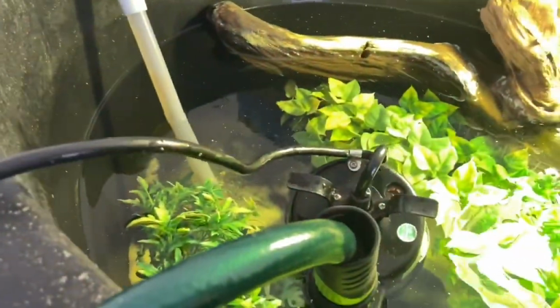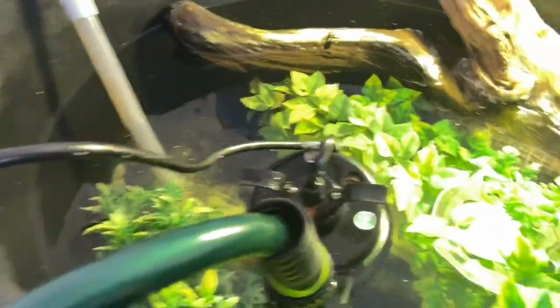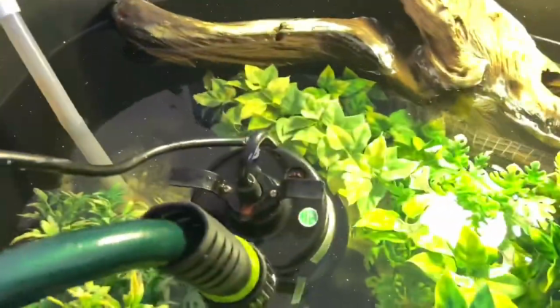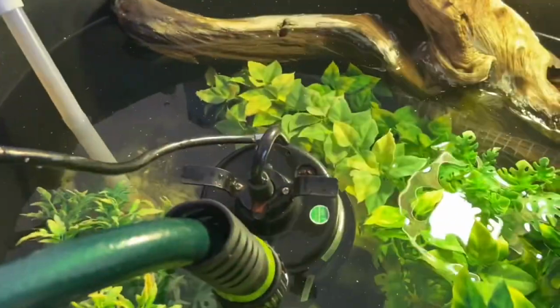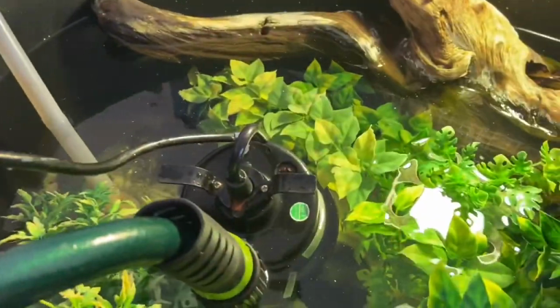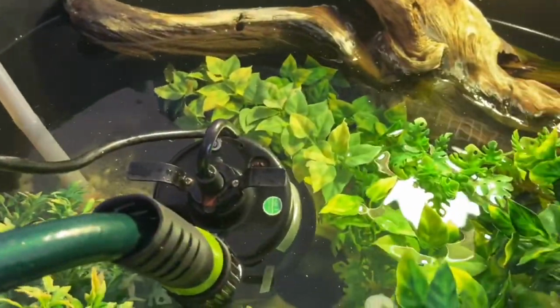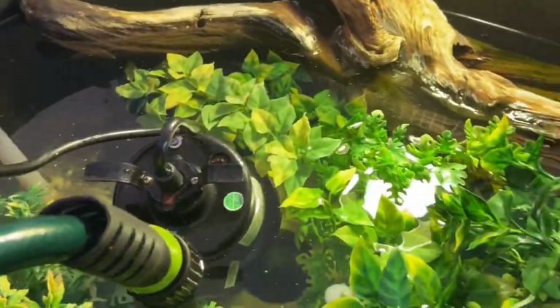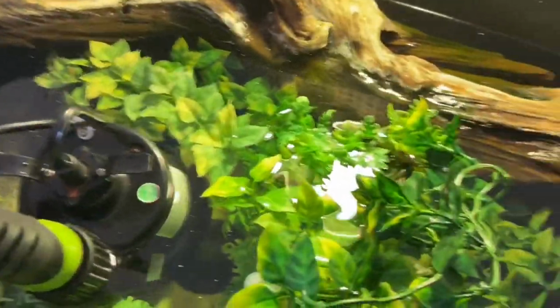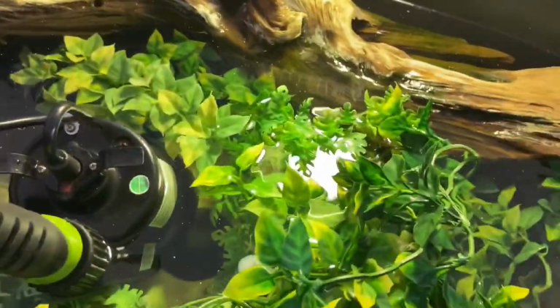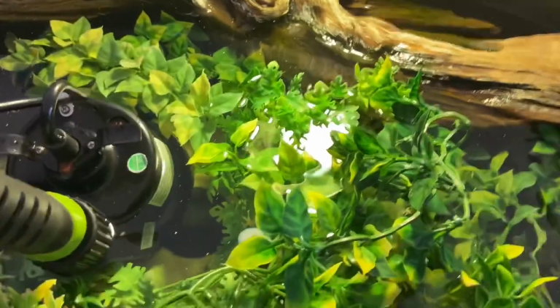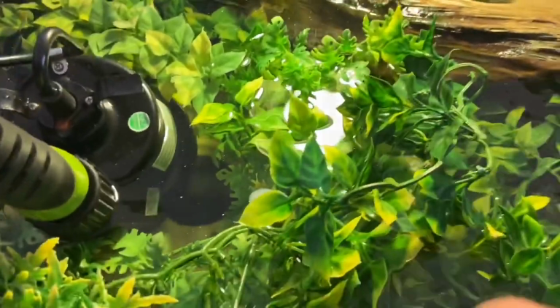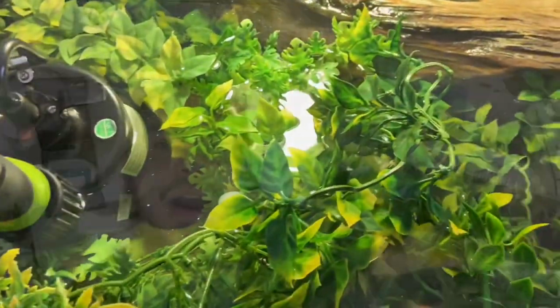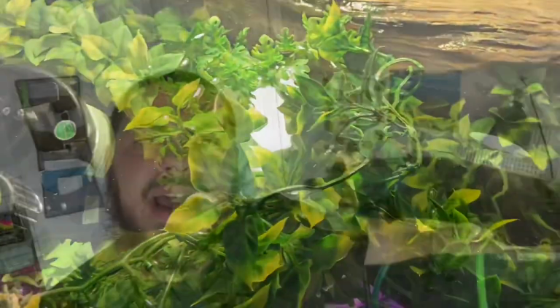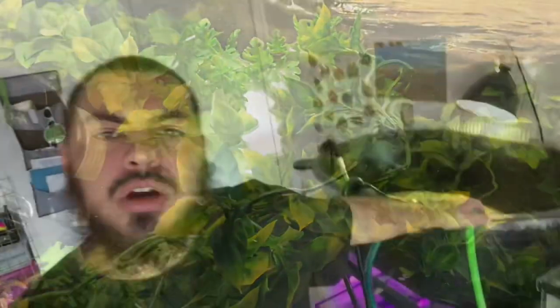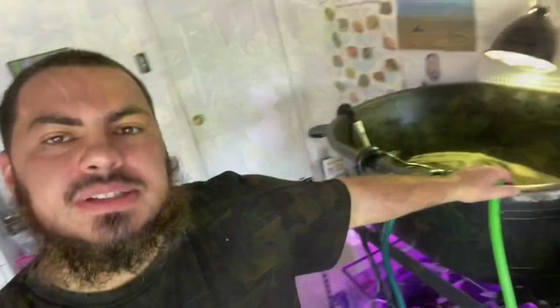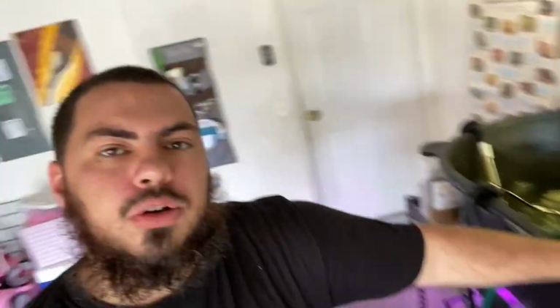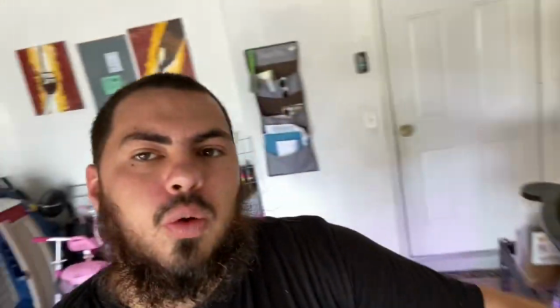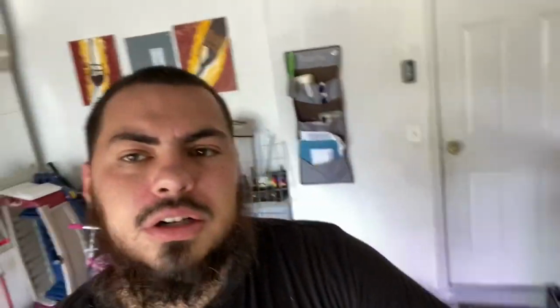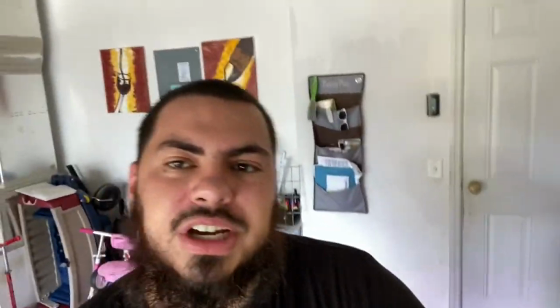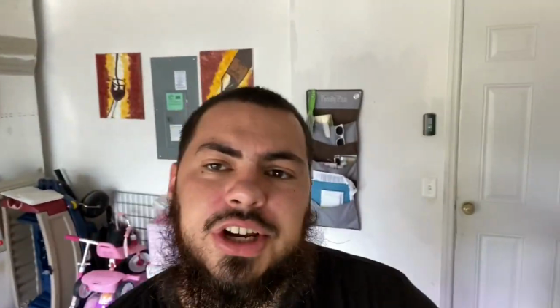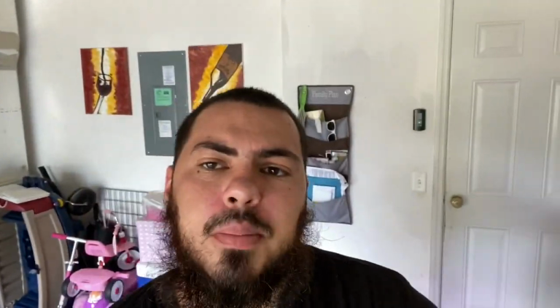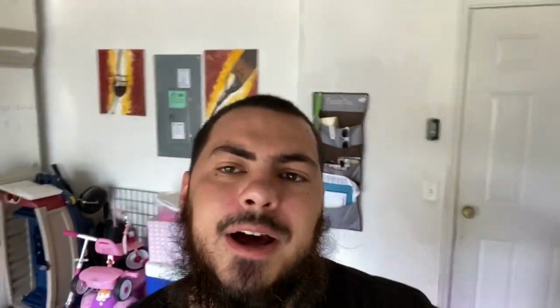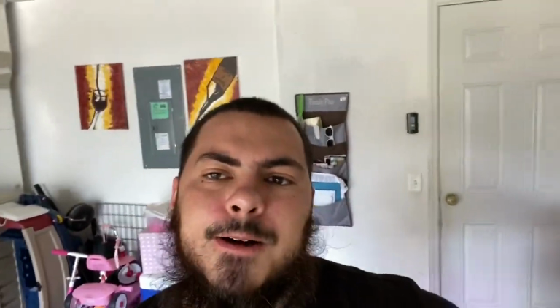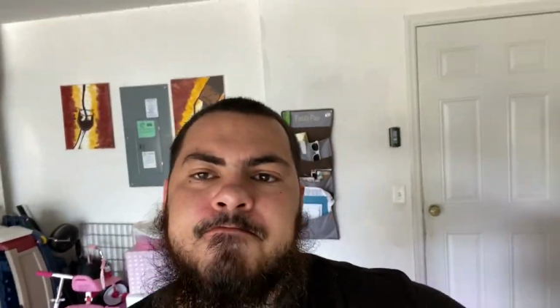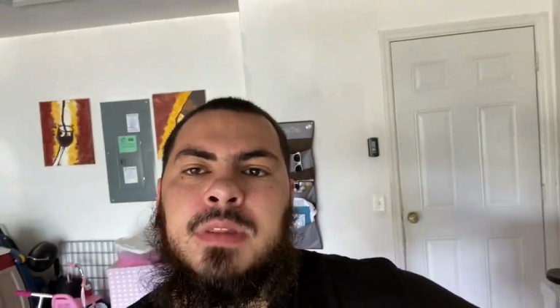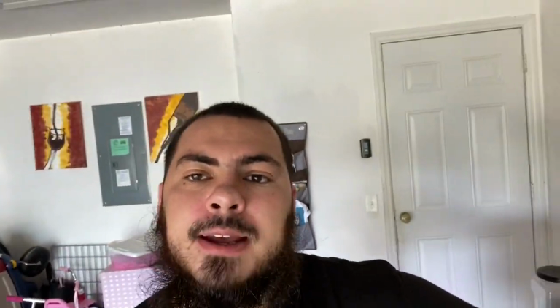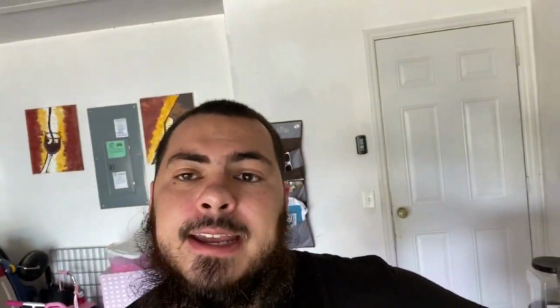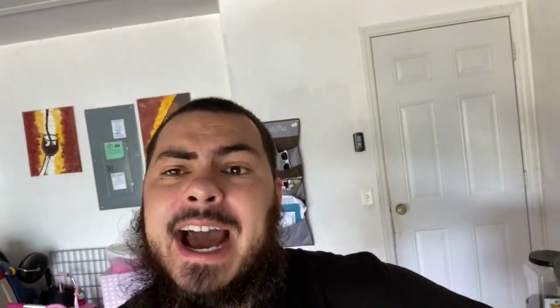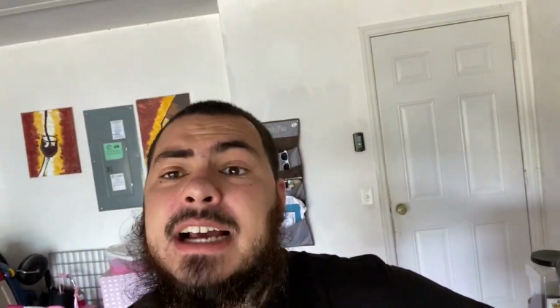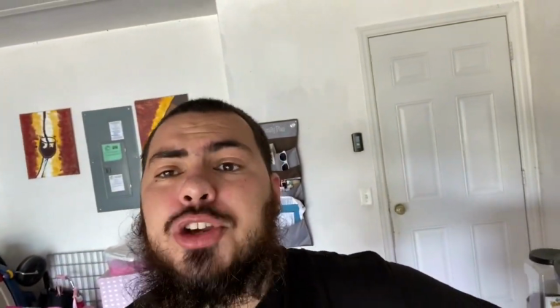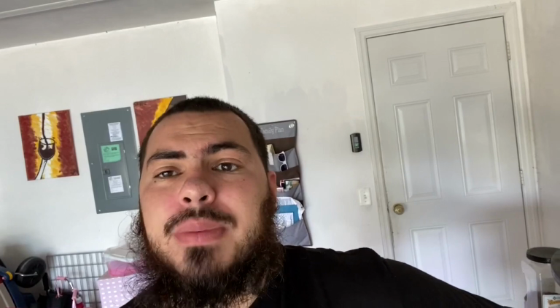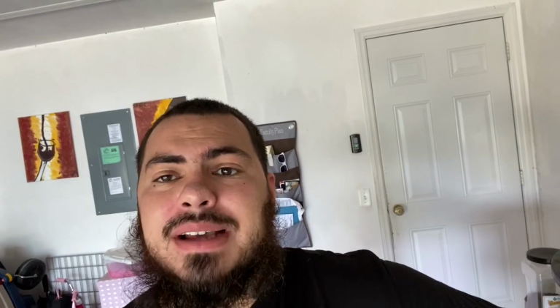I'll get back to you in a minute because this does take two hands. So I'm still doing the water change here, and I electrocuted myself. My hand was tingling — it was the craziest feeling I've ever felt.